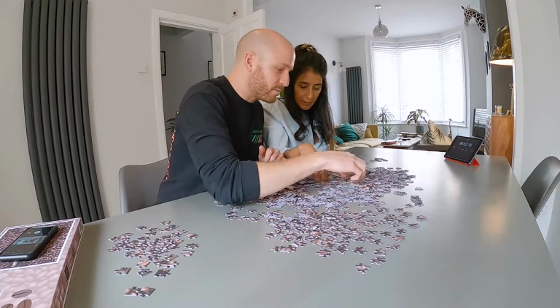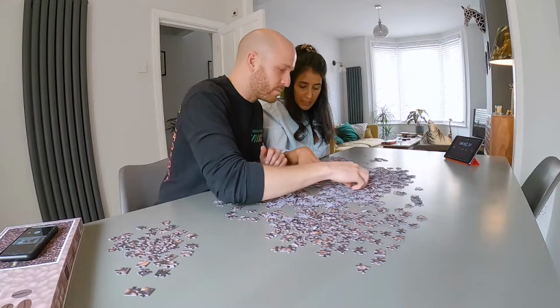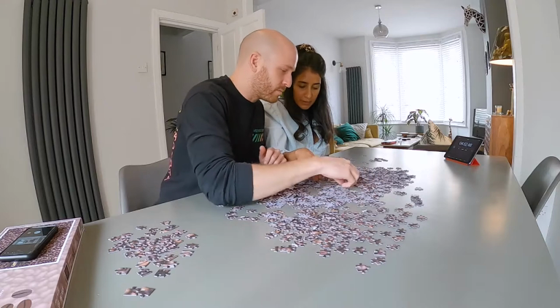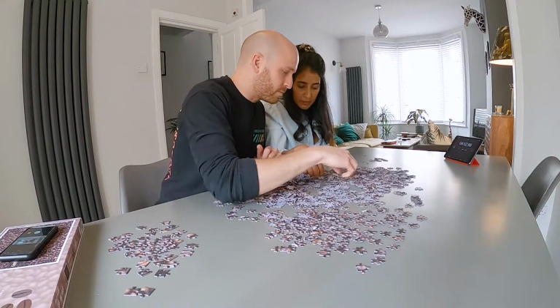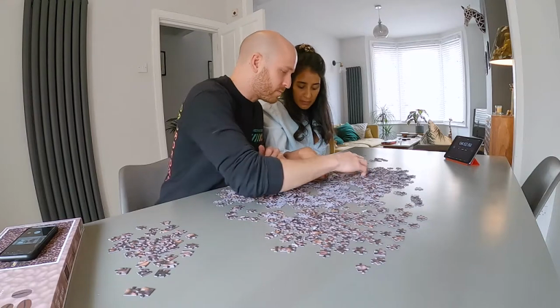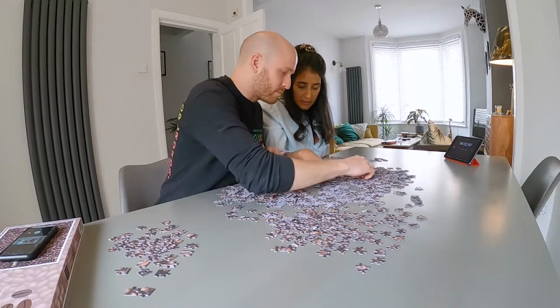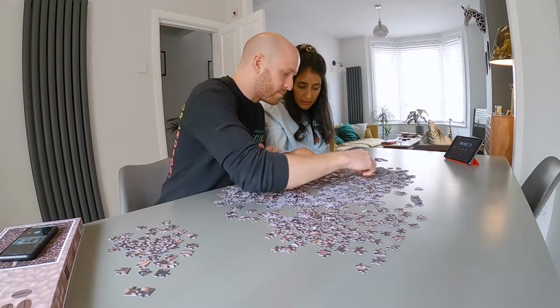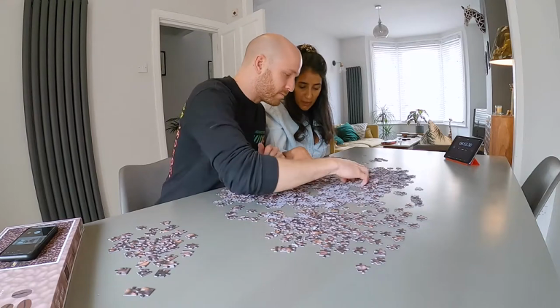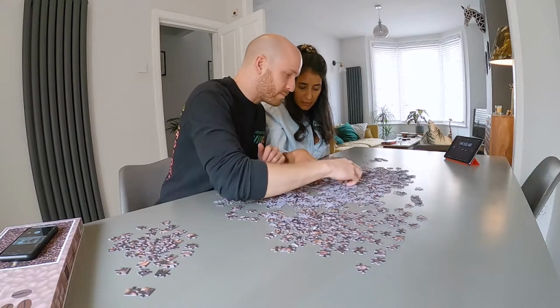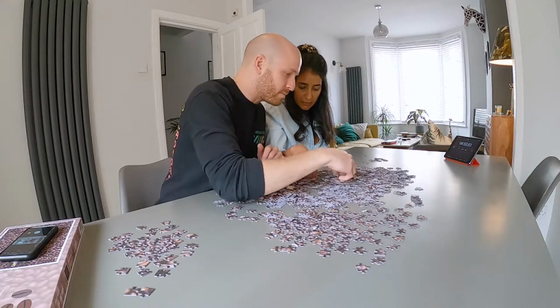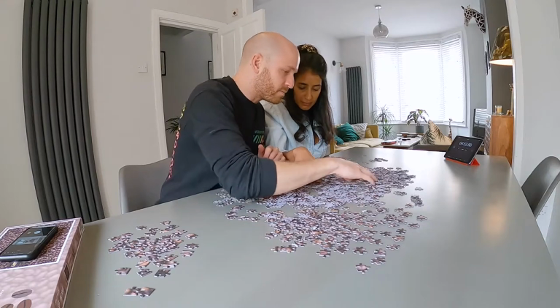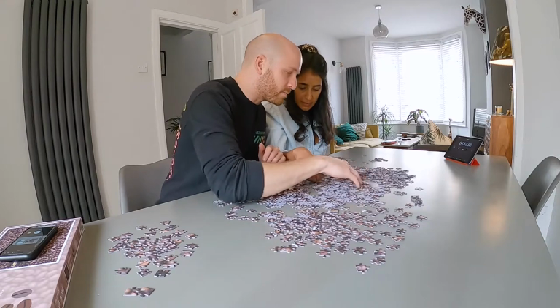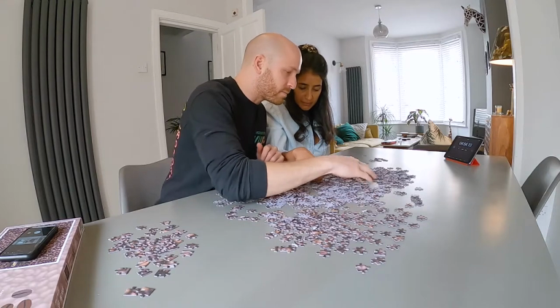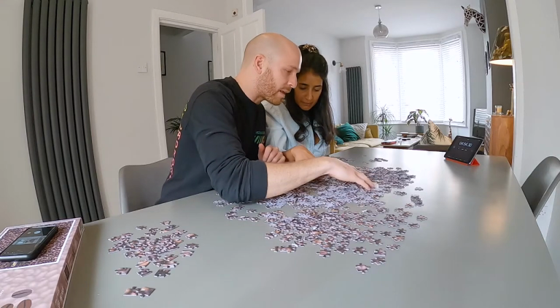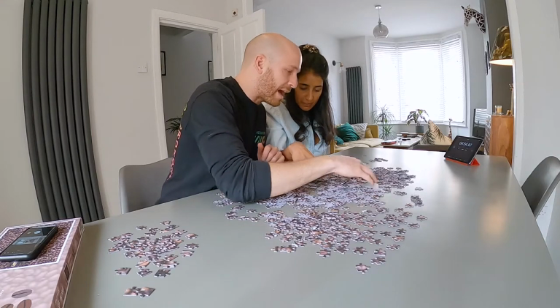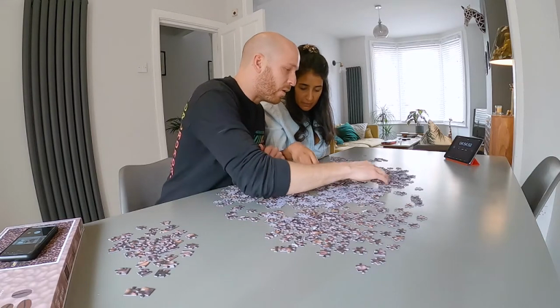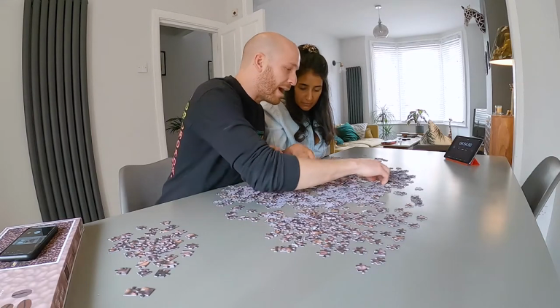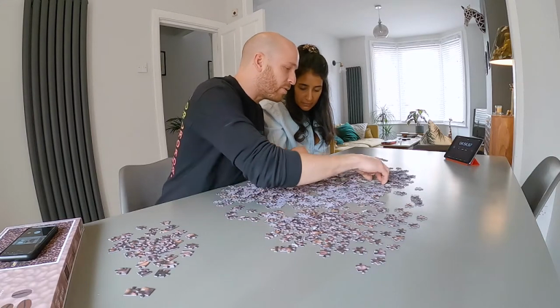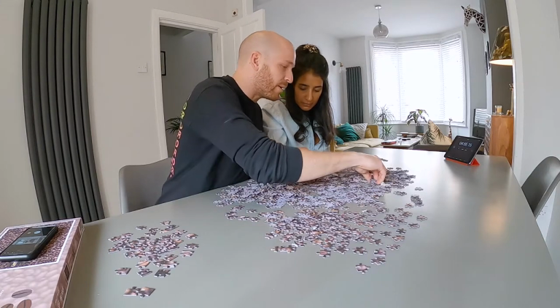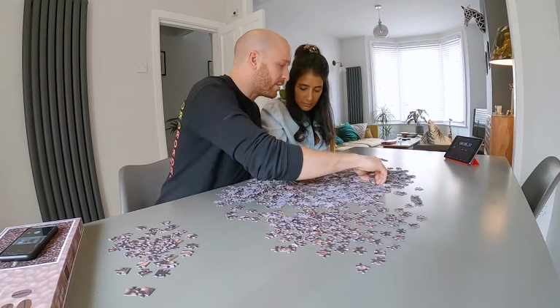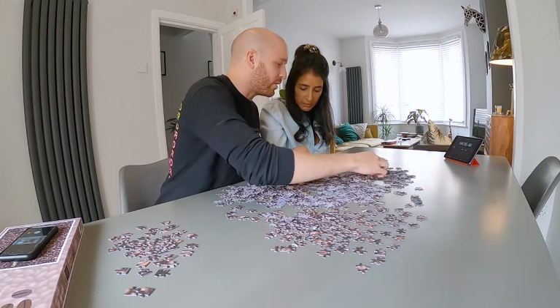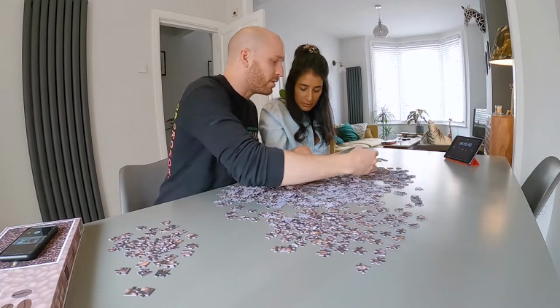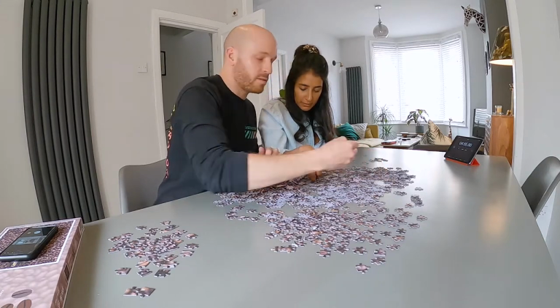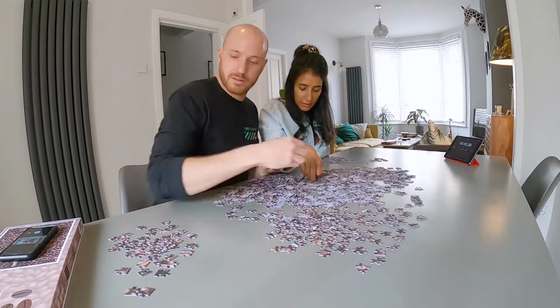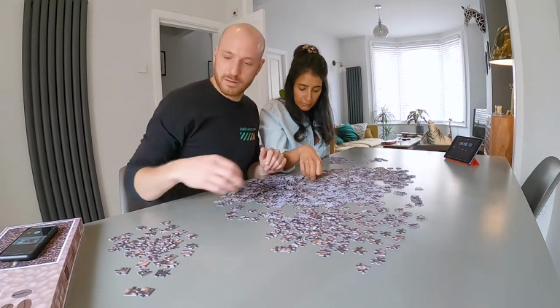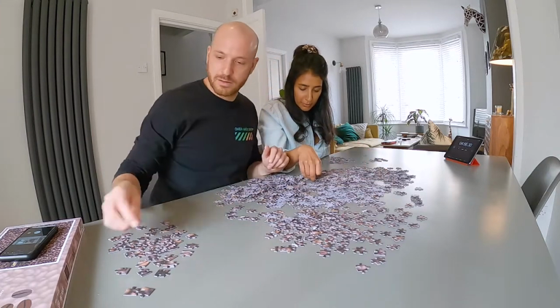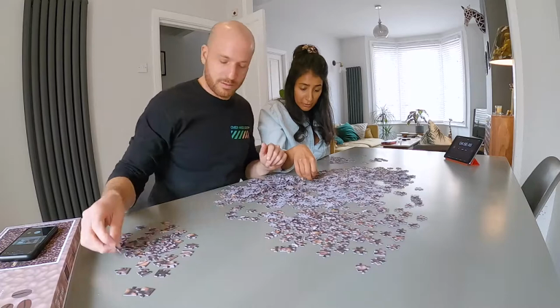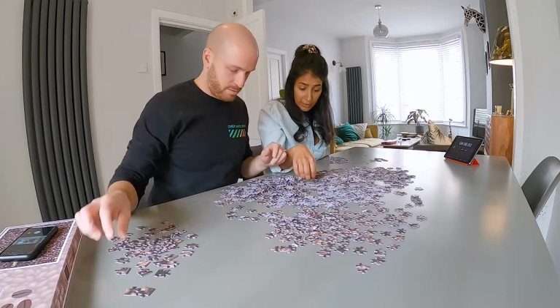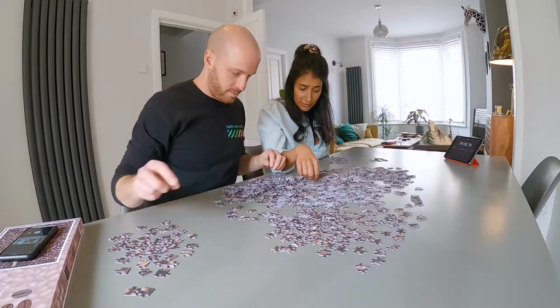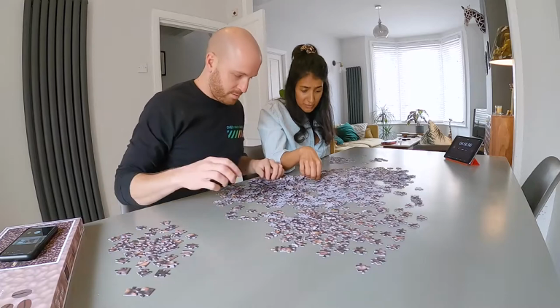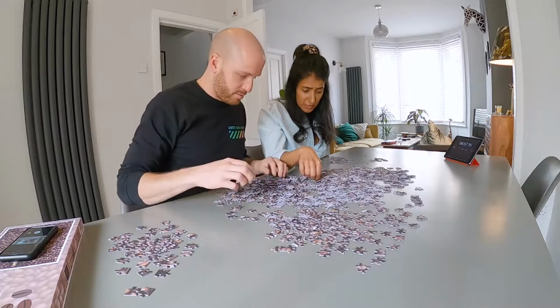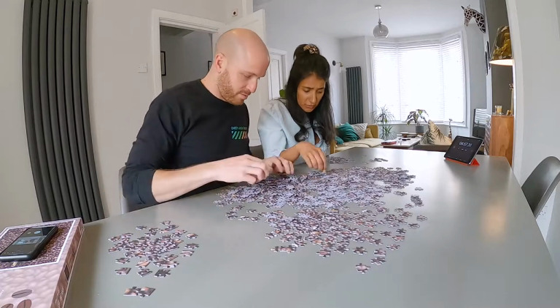I mean we're going to make this fun. How do you make this fun? Like by not getting this puzzle.